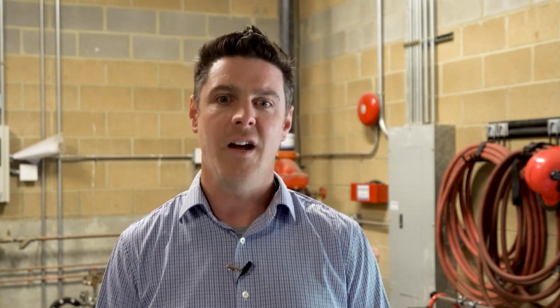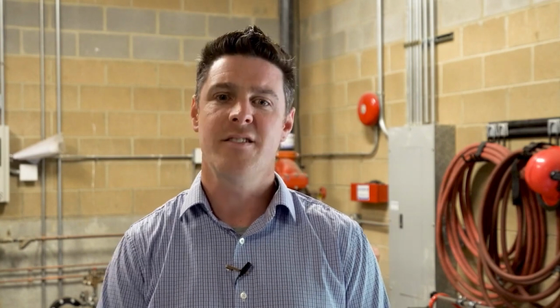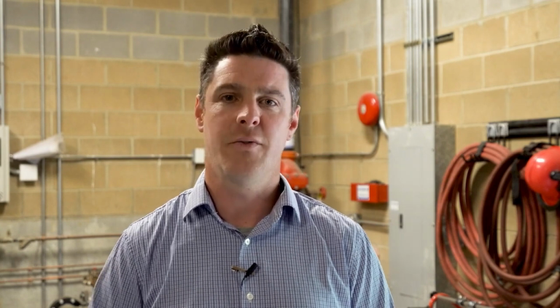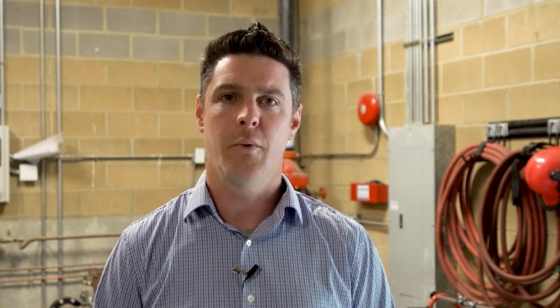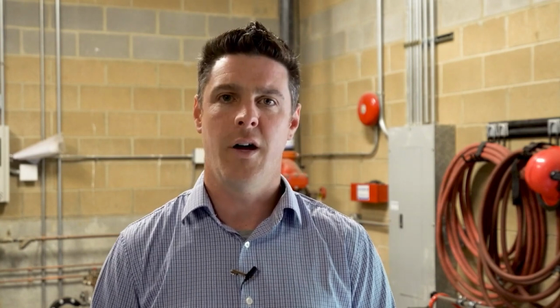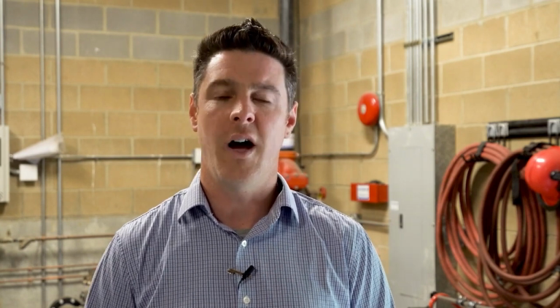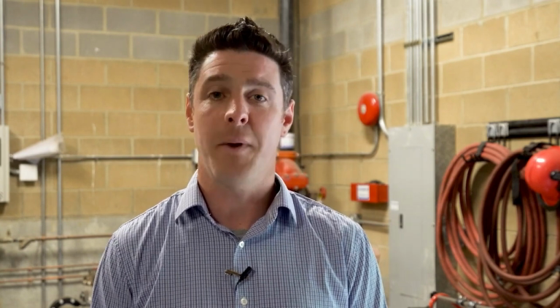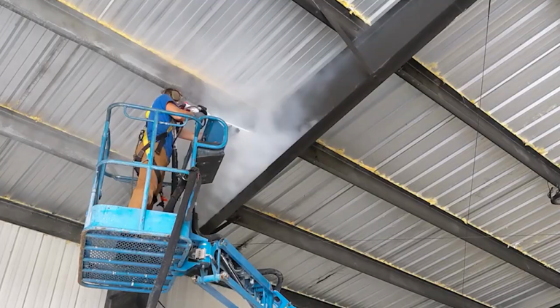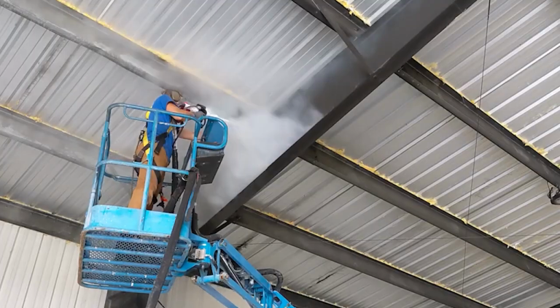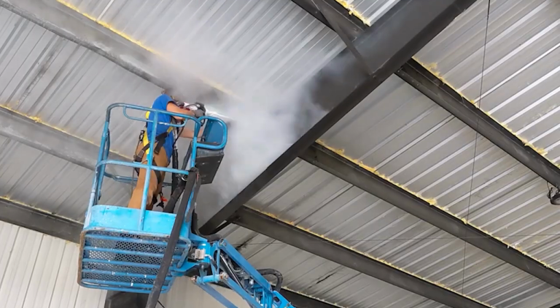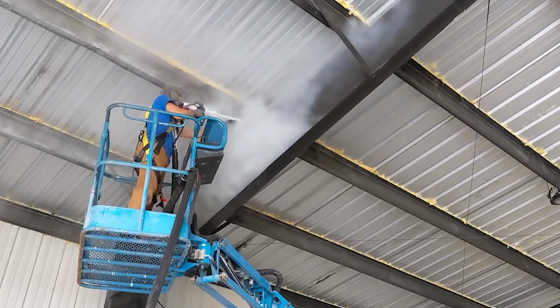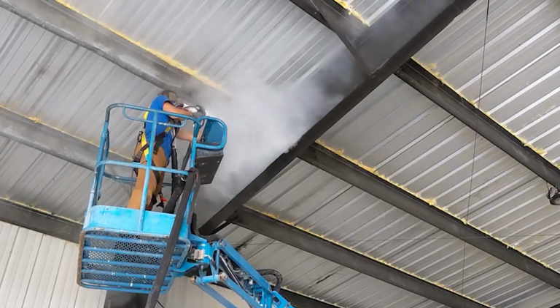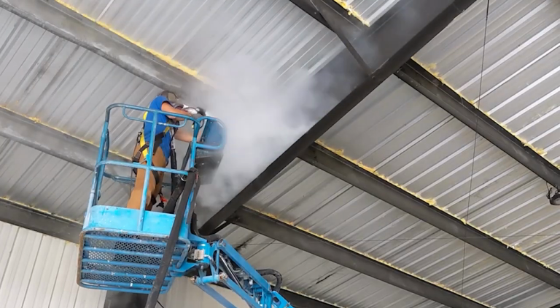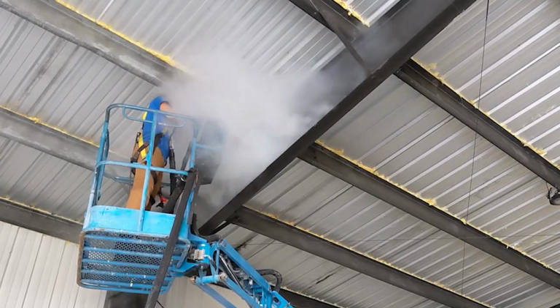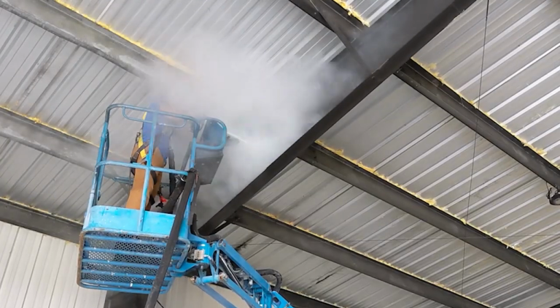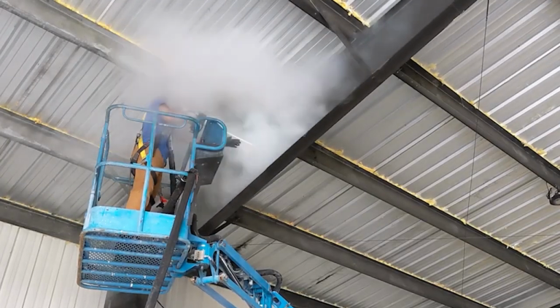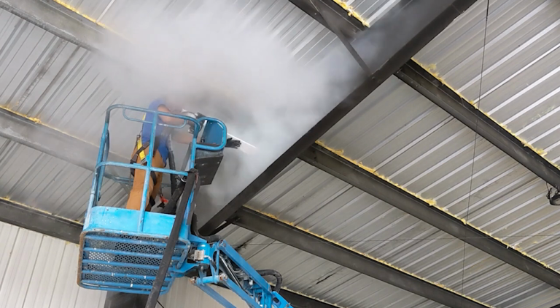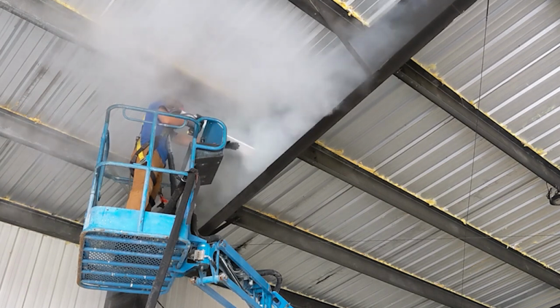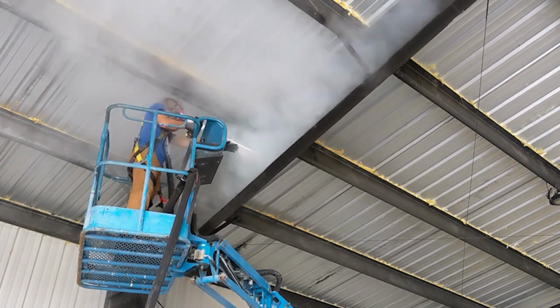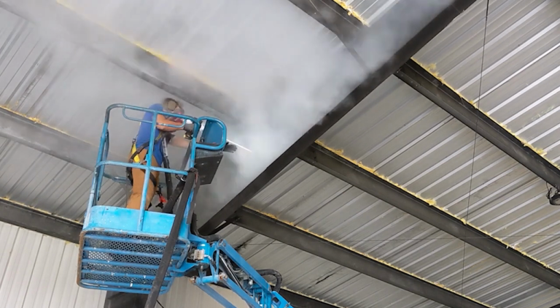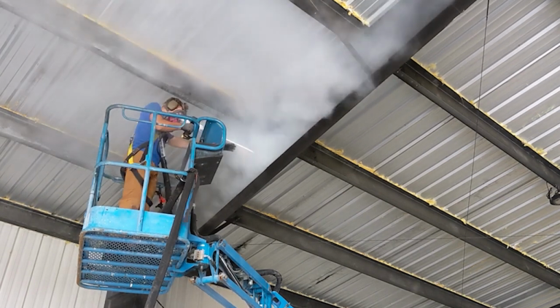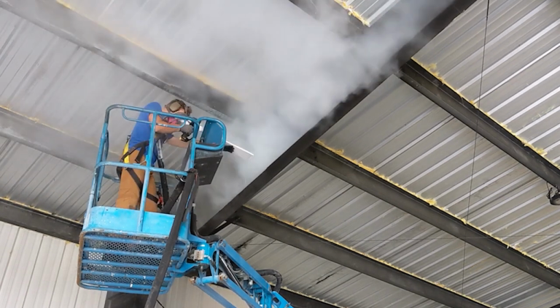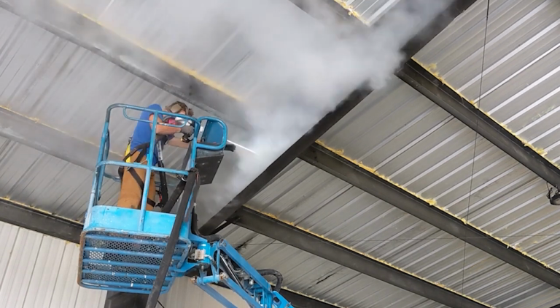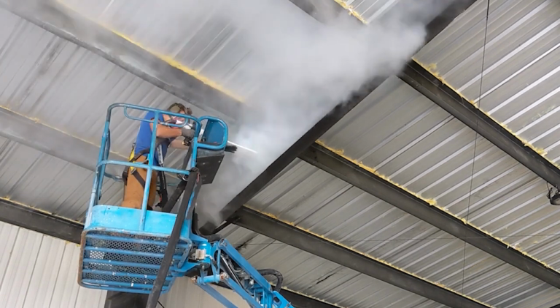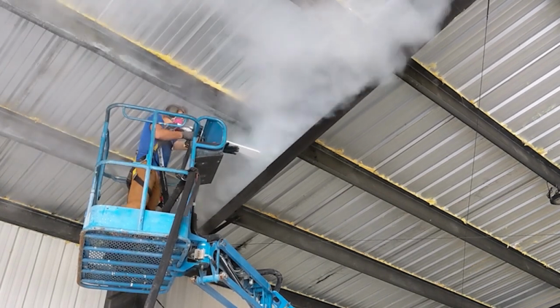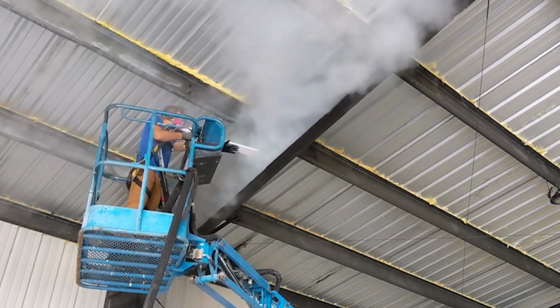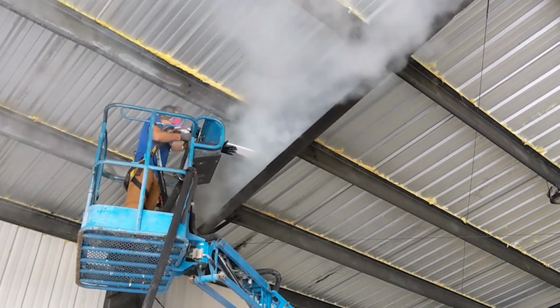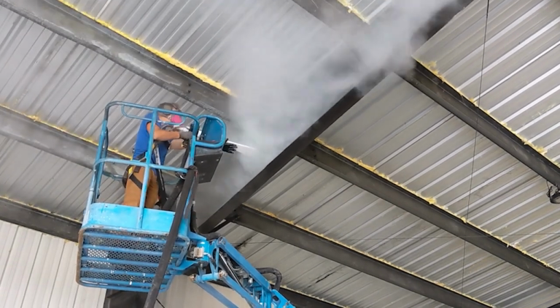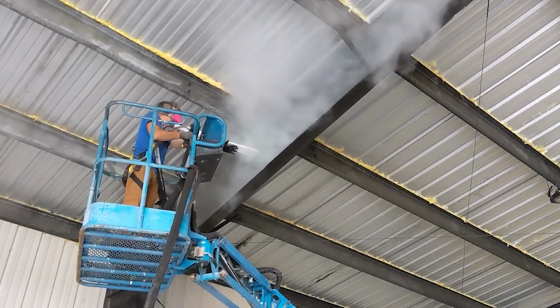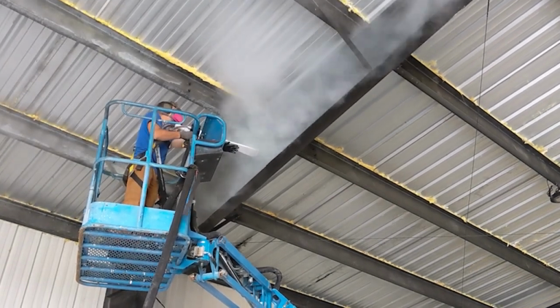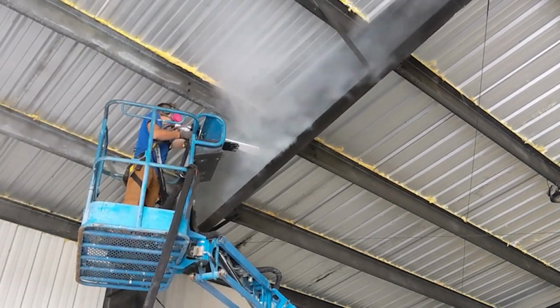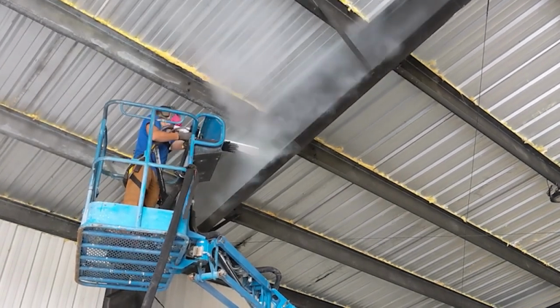So they asked us if dry ice blasting would be a good application and we said we certainly thought so. We came in and we had a look.